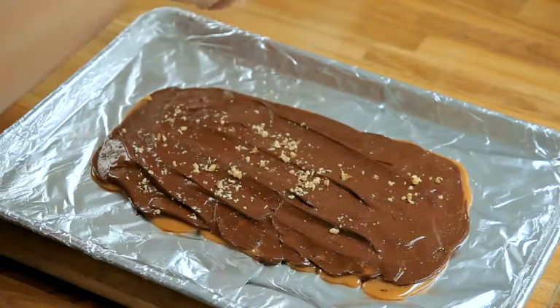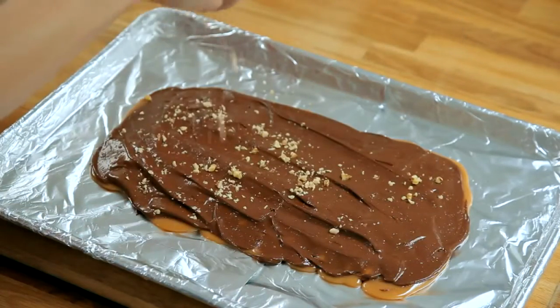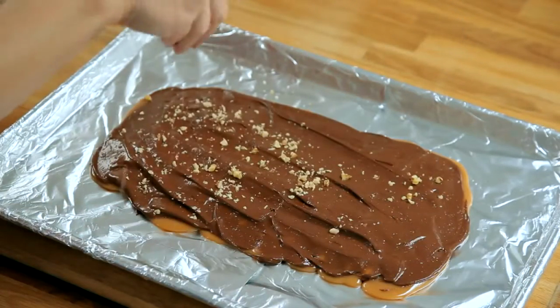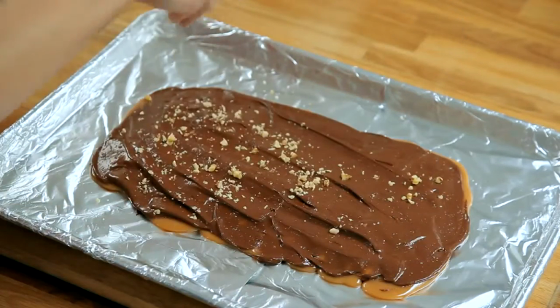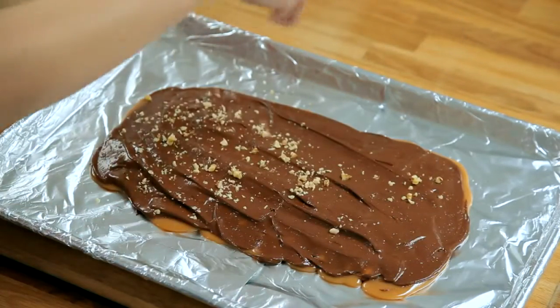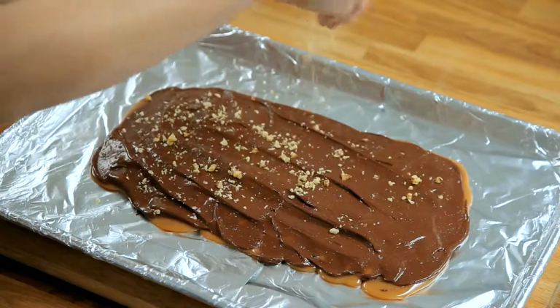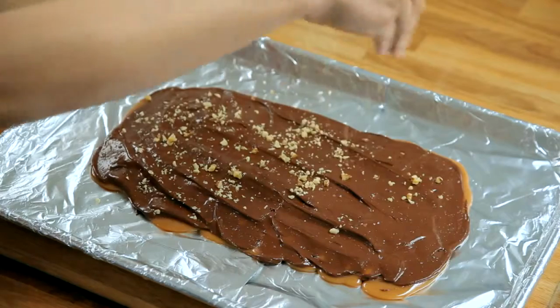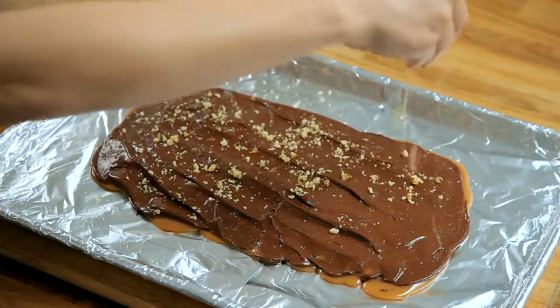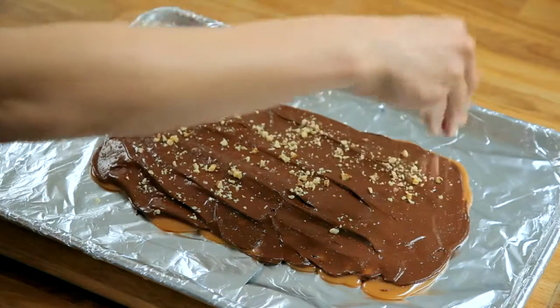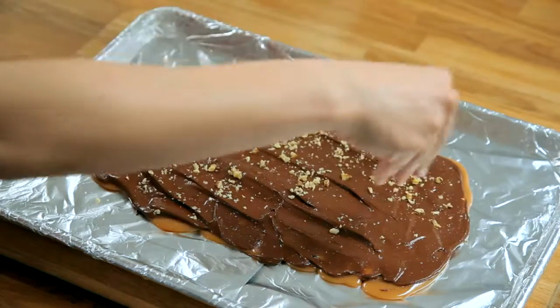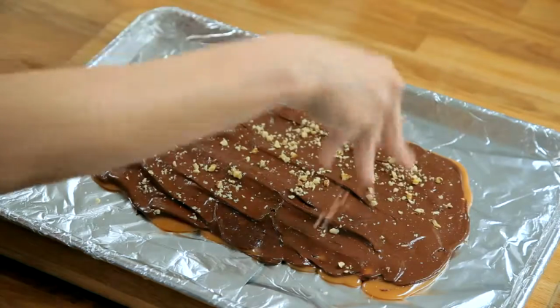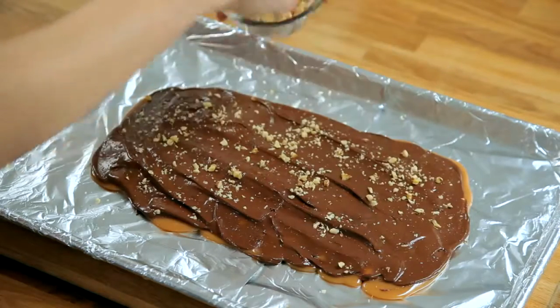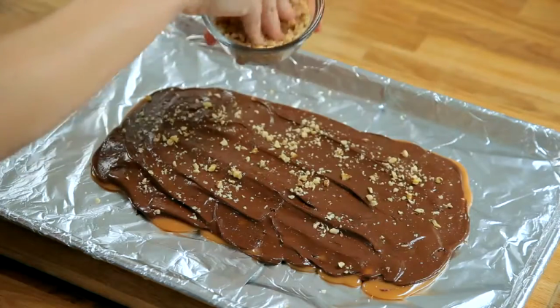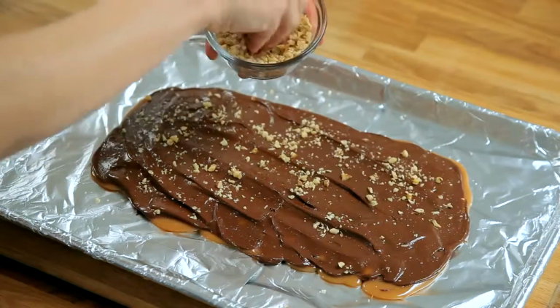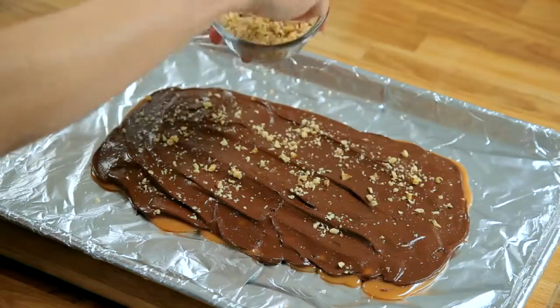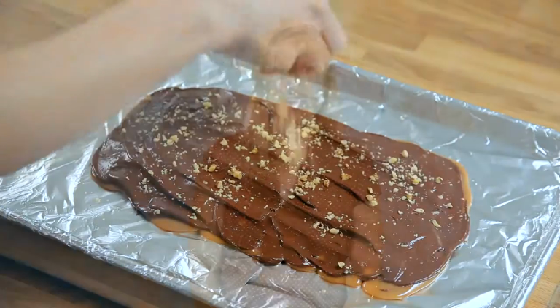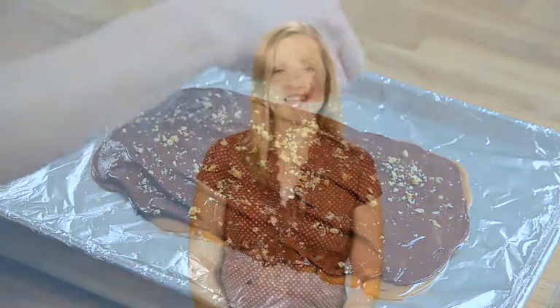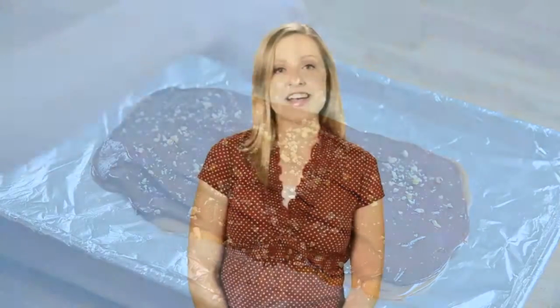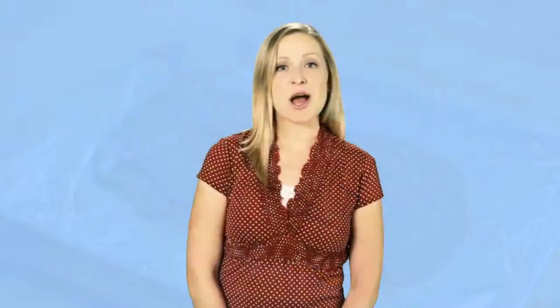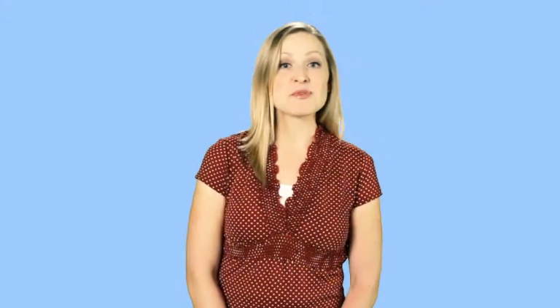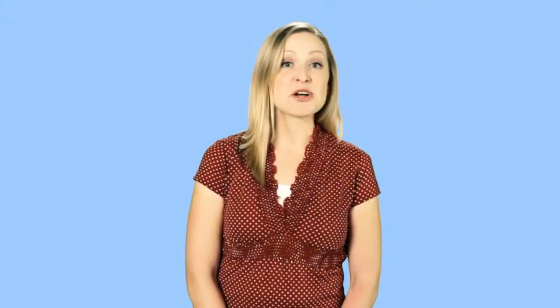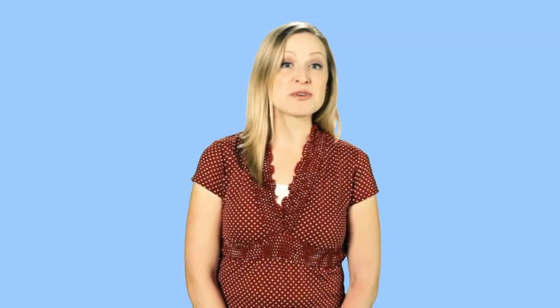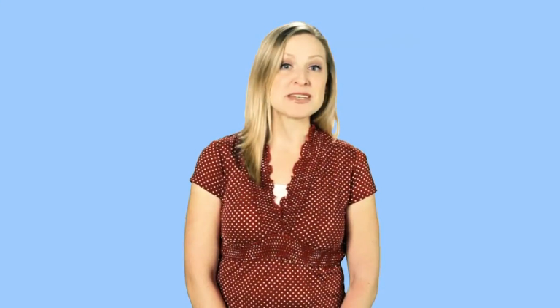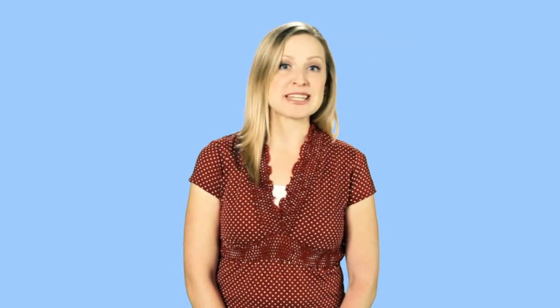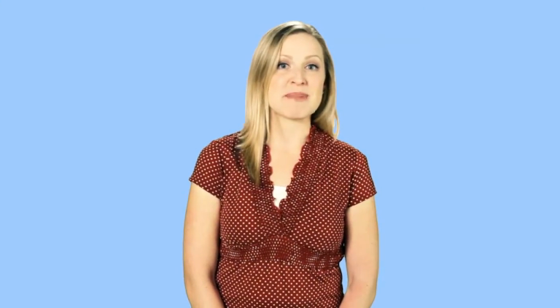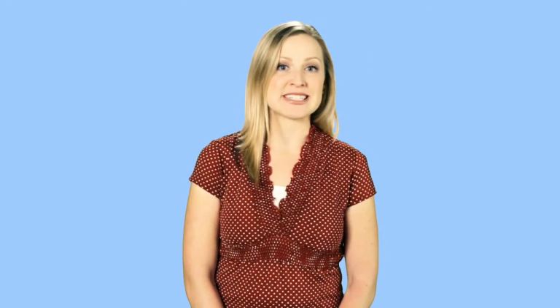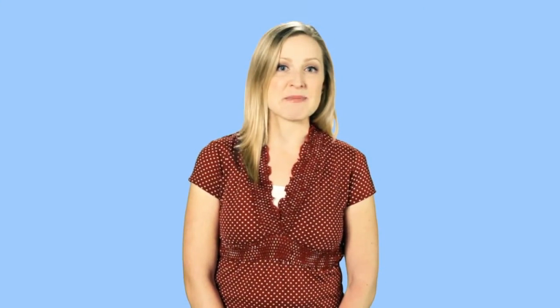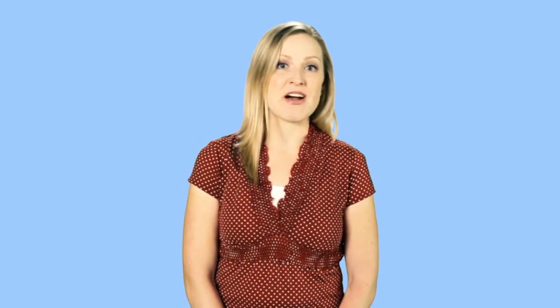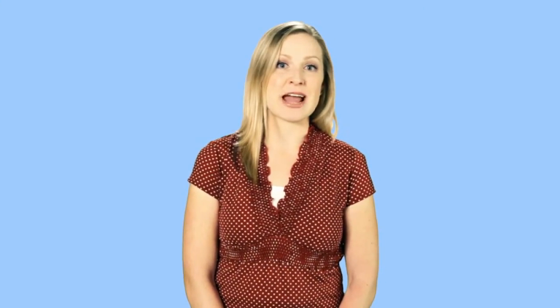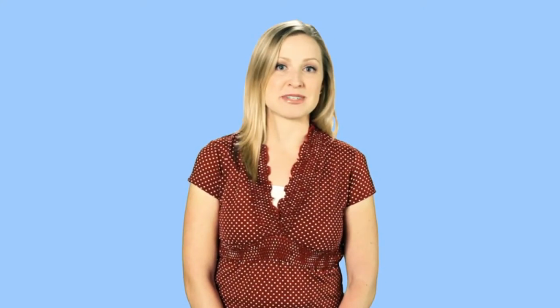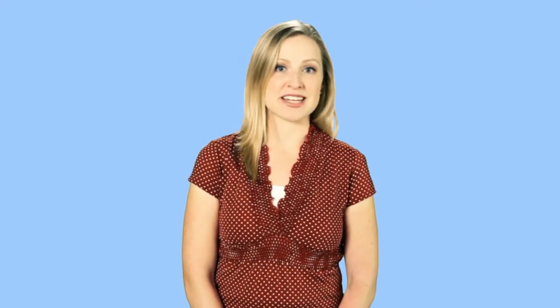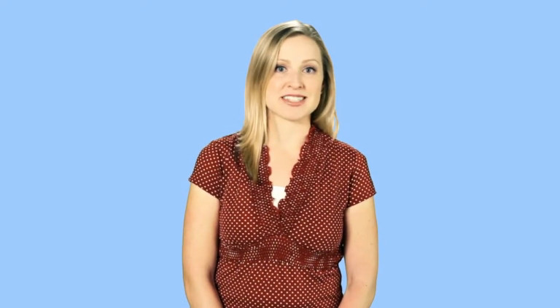It's also so easy you don't even need a candy thermometer. Come cook it with me step by step on Appetites.